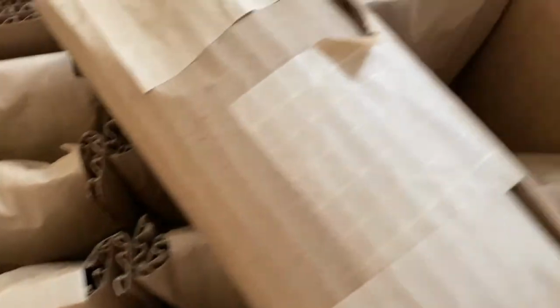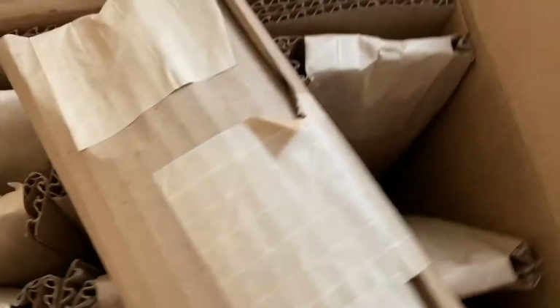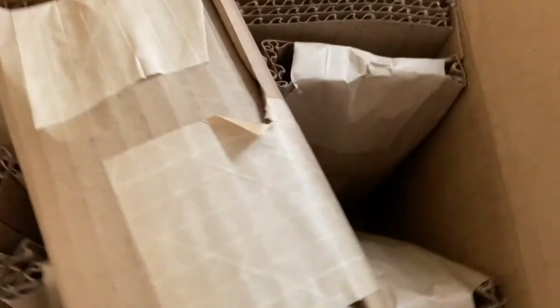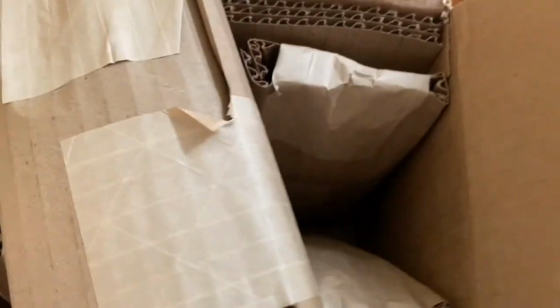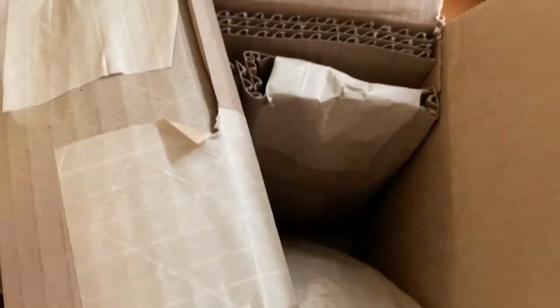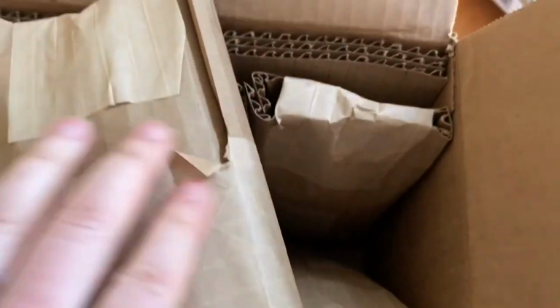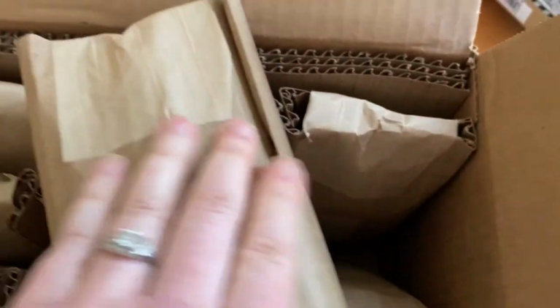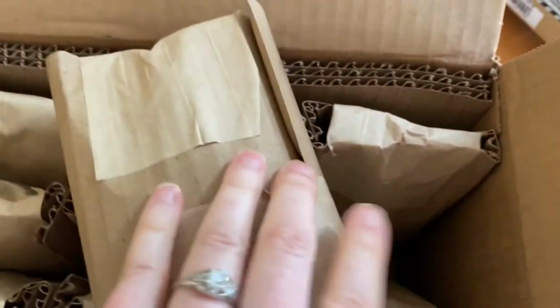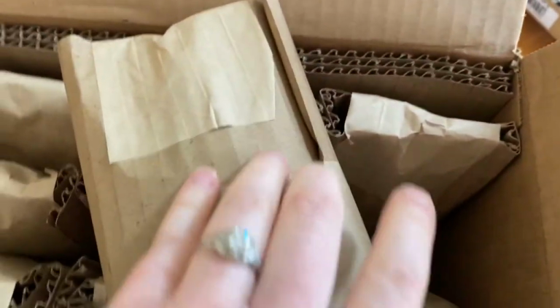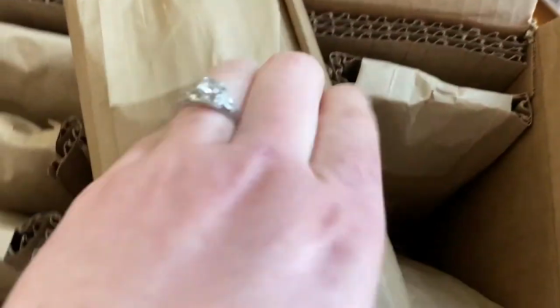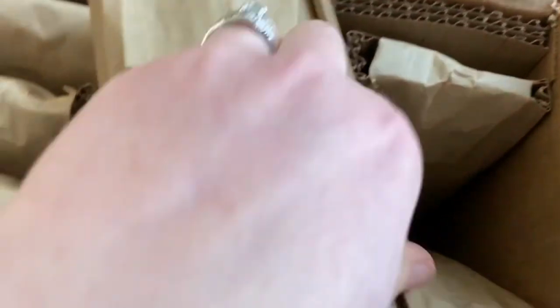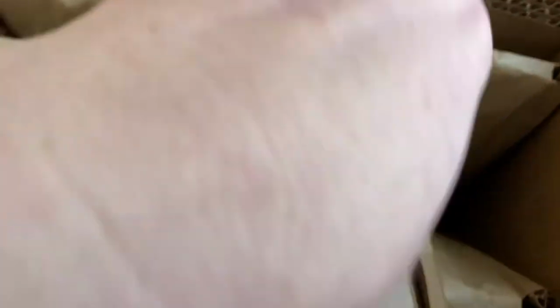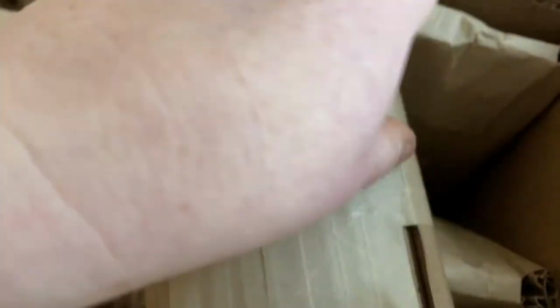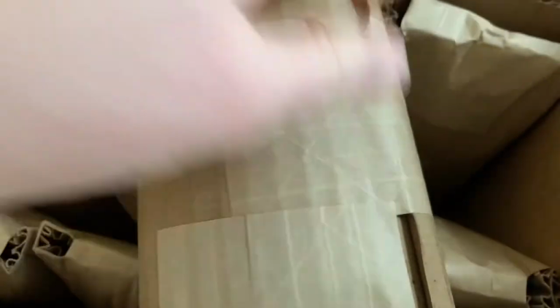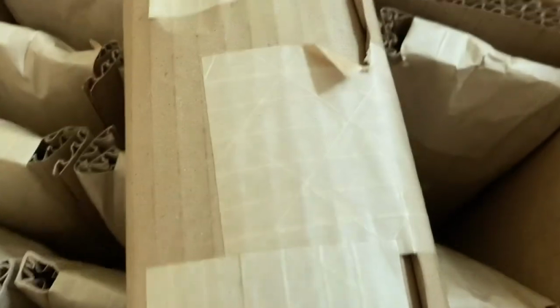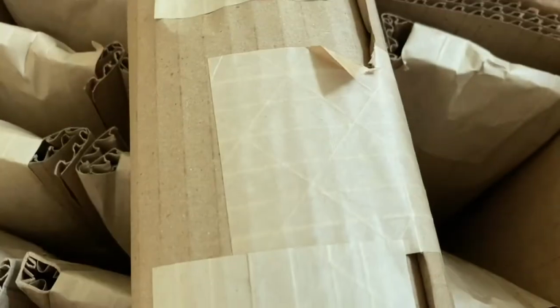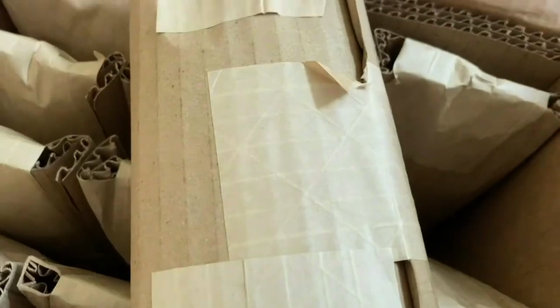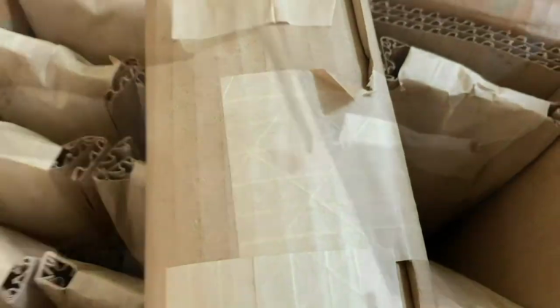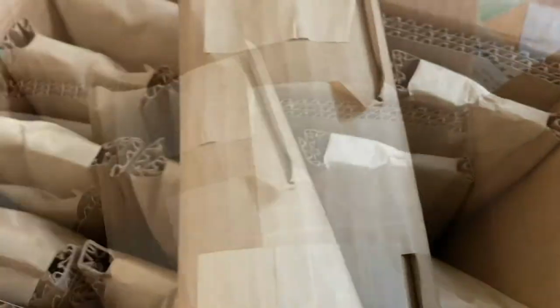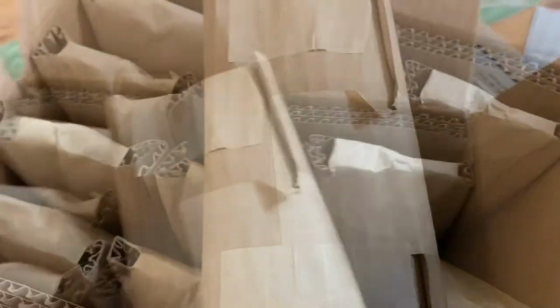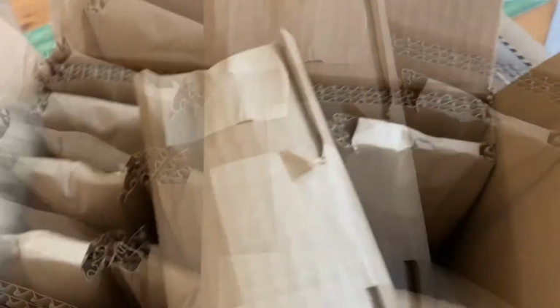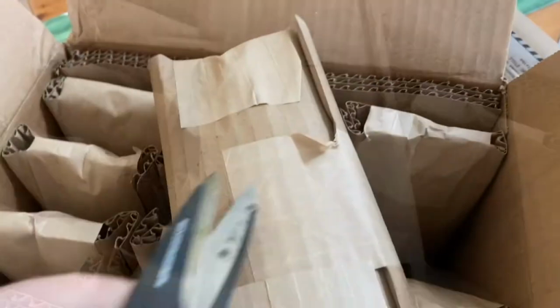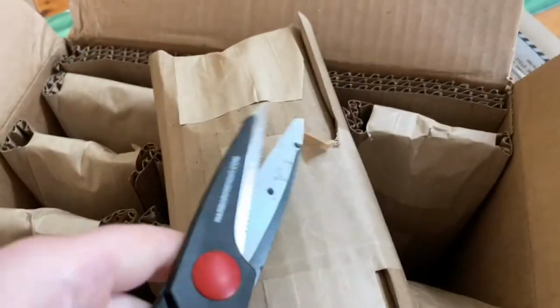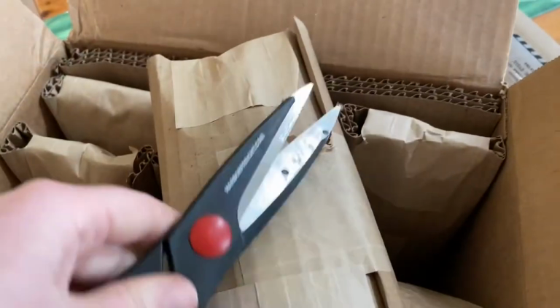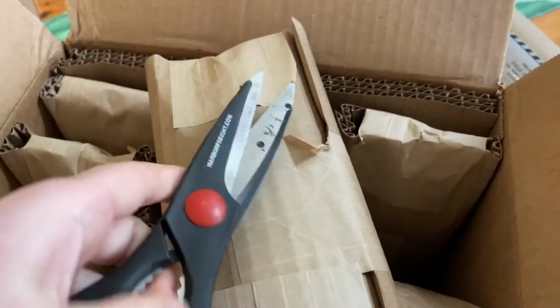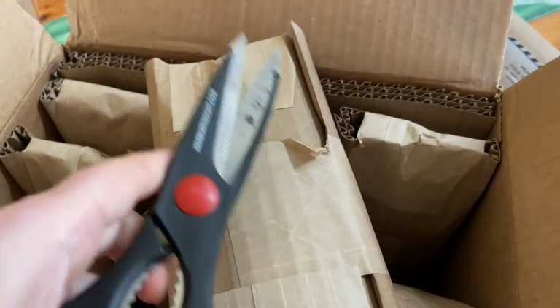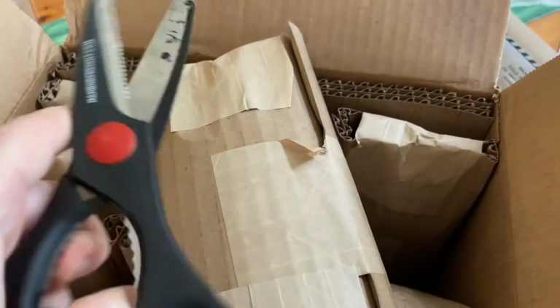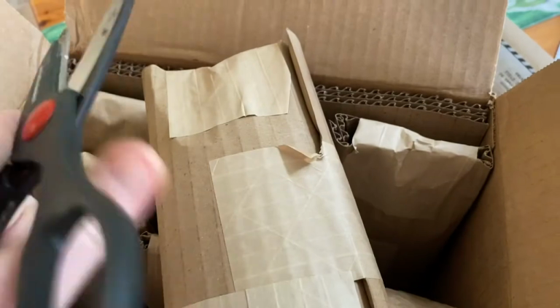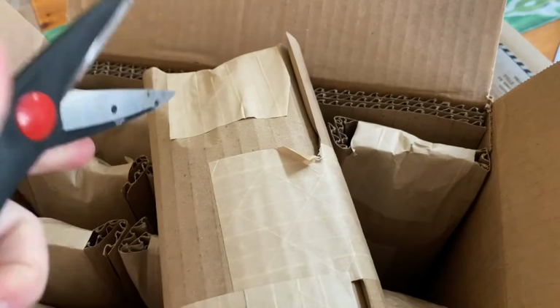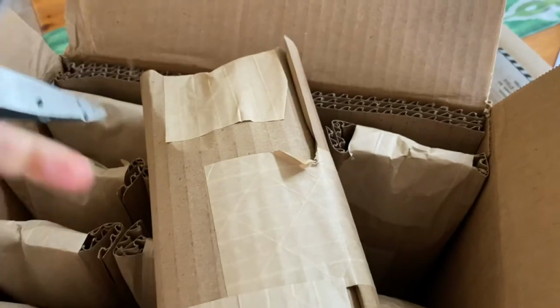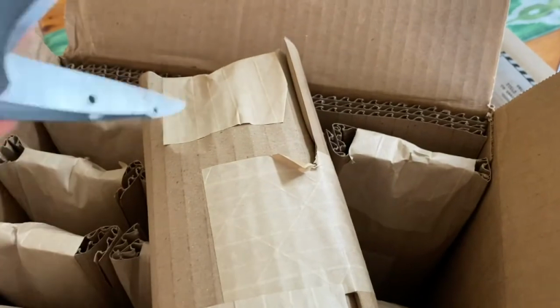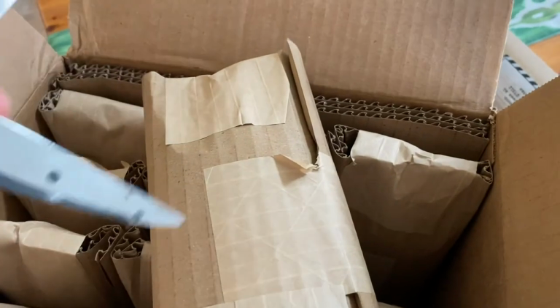I don't even know where I put my scissor. How do I get this open? Hang on — it was underneath a piece of paper.